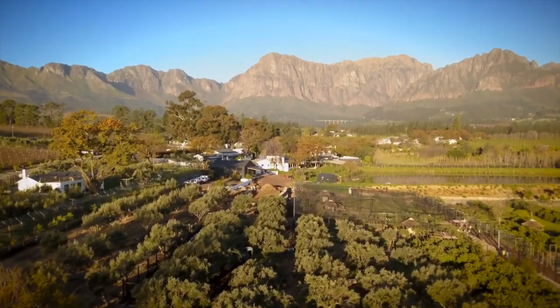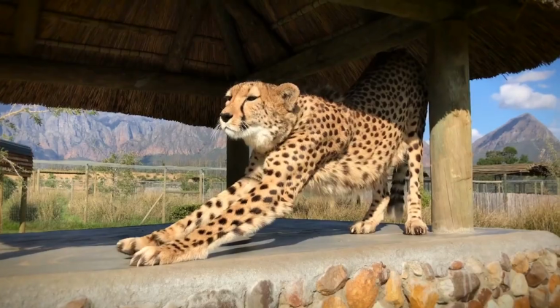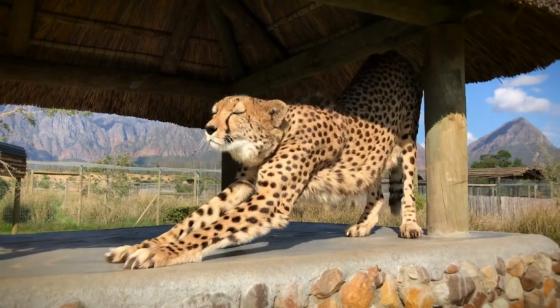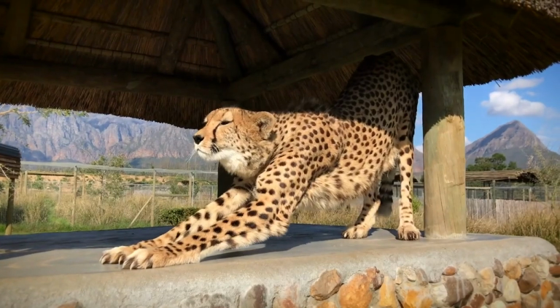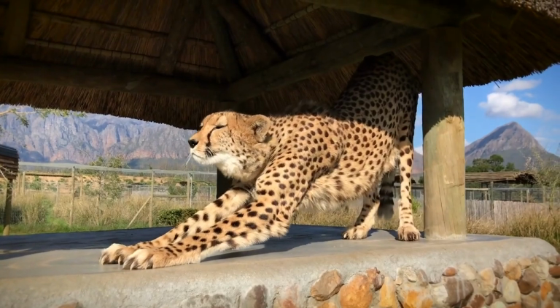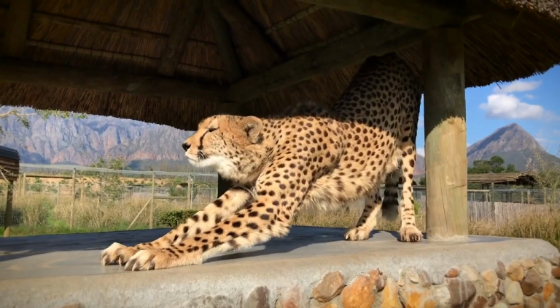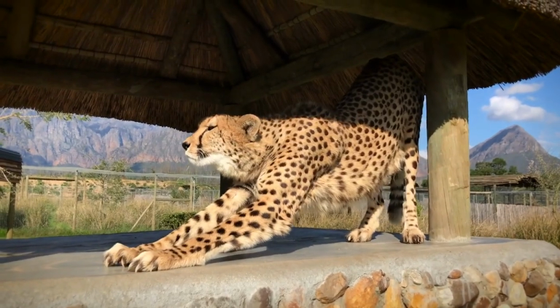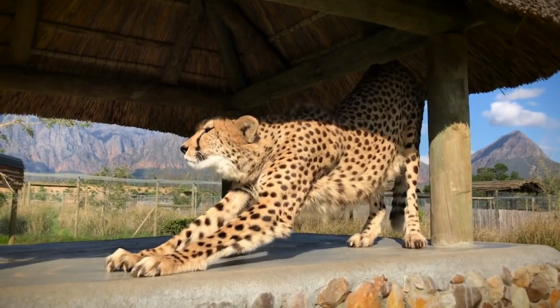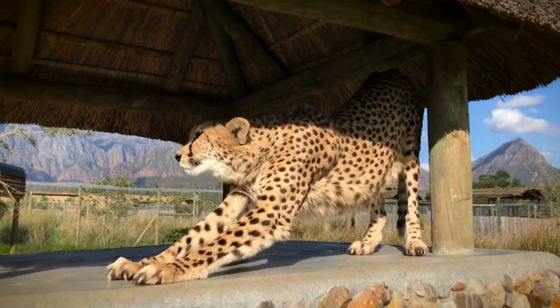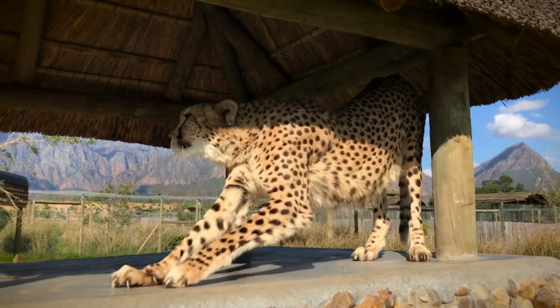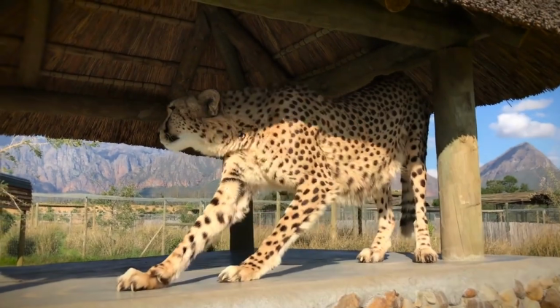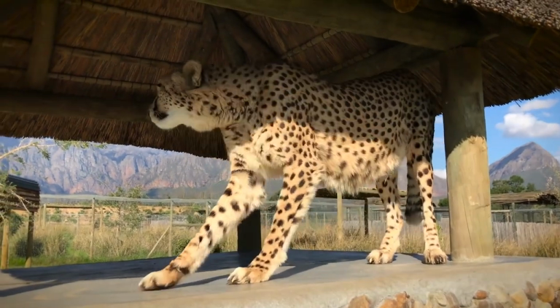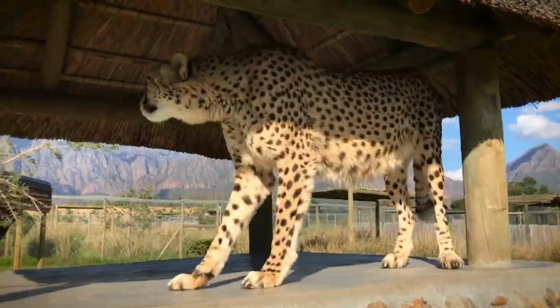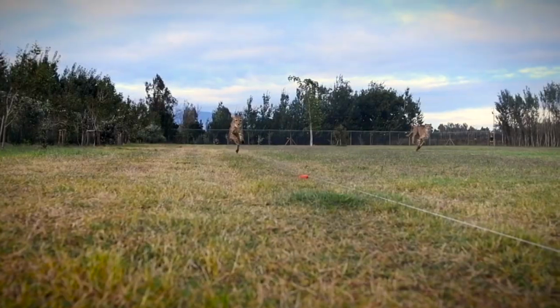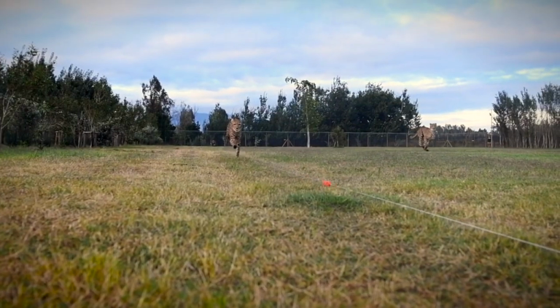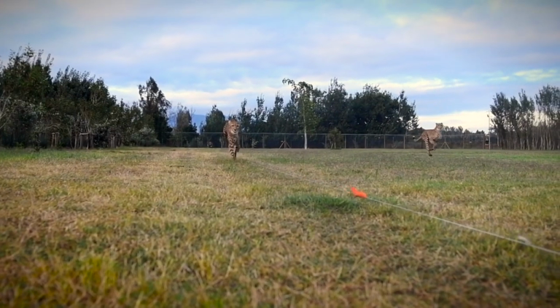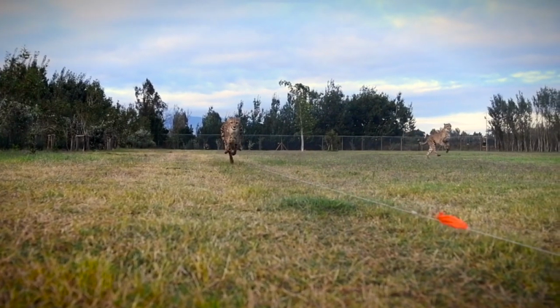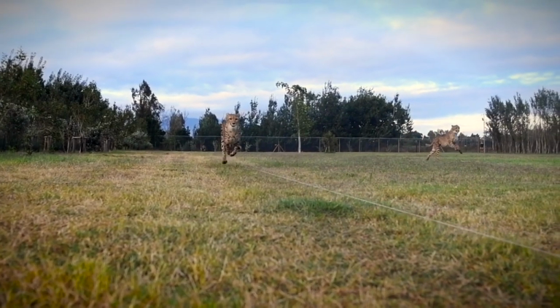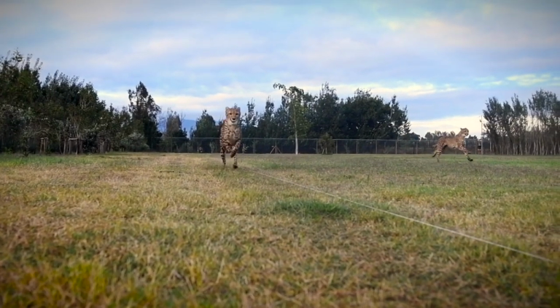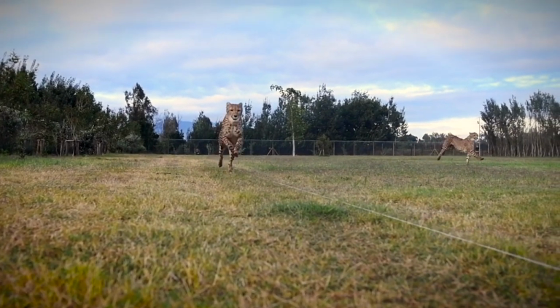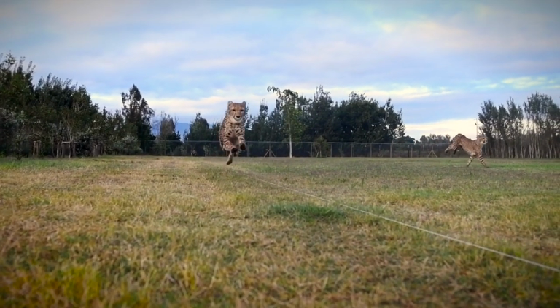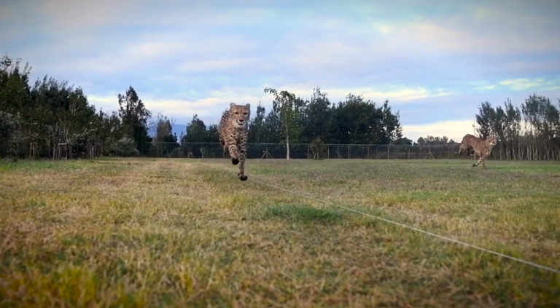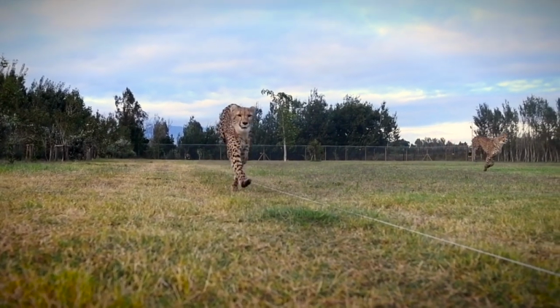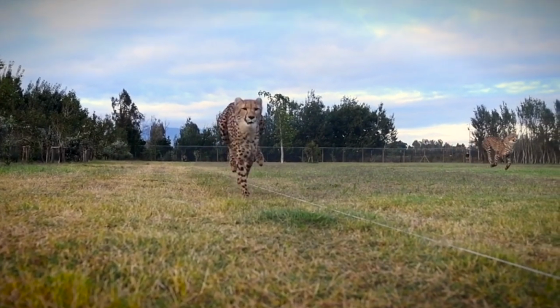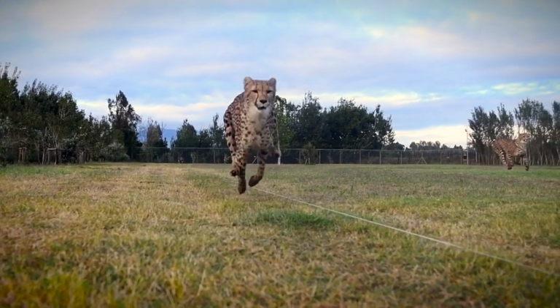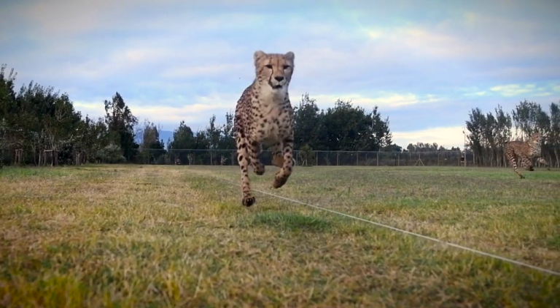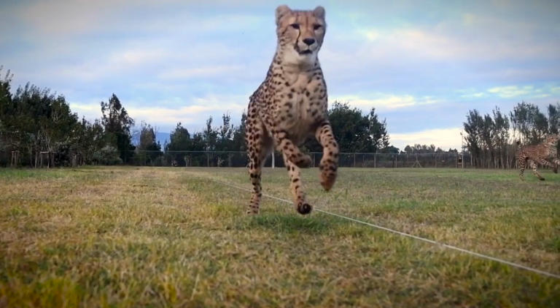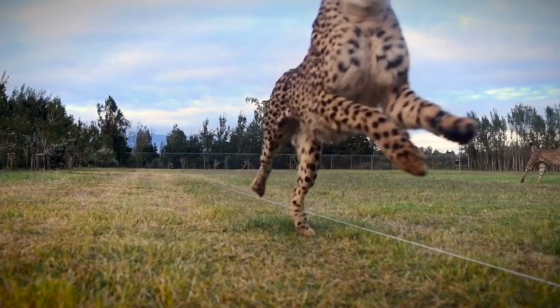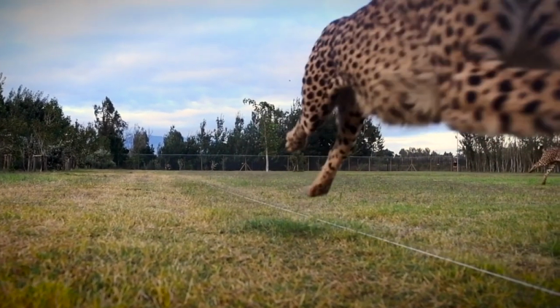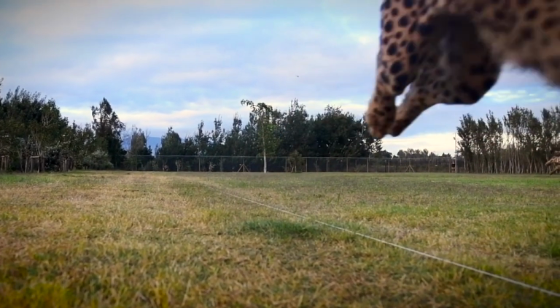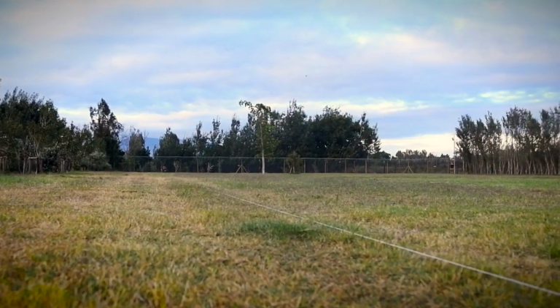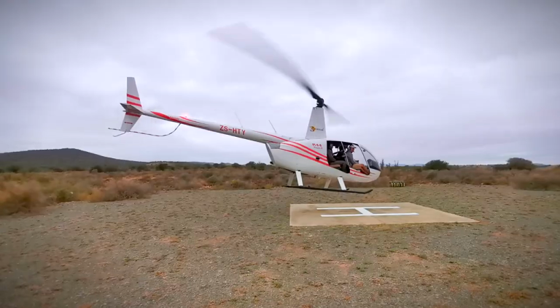From a count of 100,000 in 1900, their numbers have dropped to under 7,000 in the wild today, and around 1,700 globally in human care.